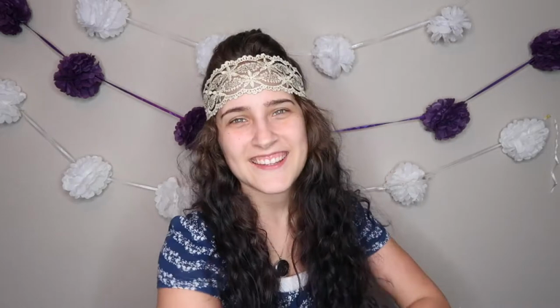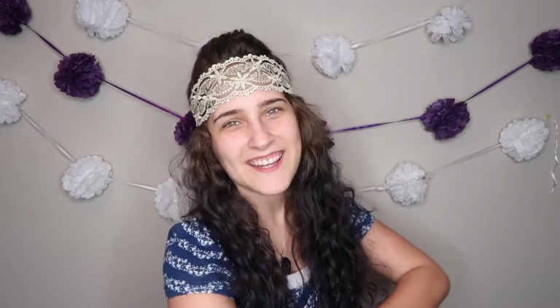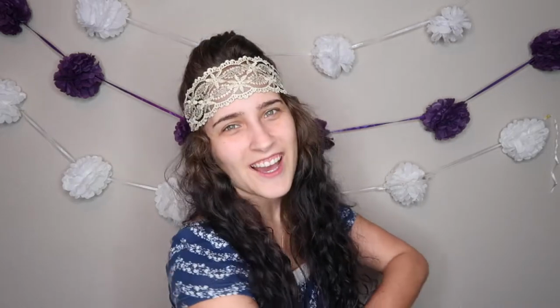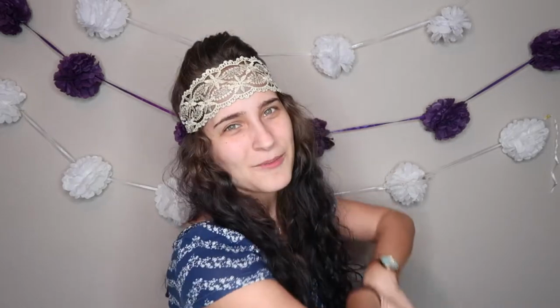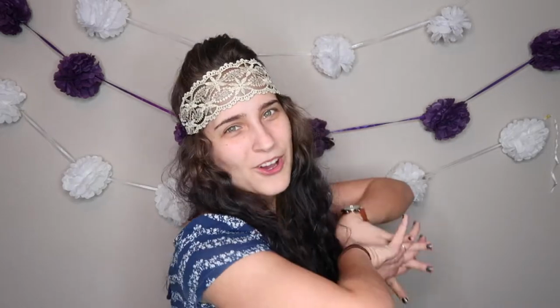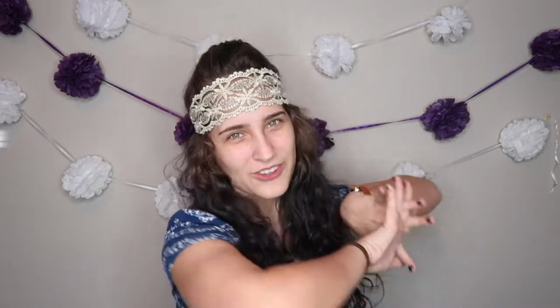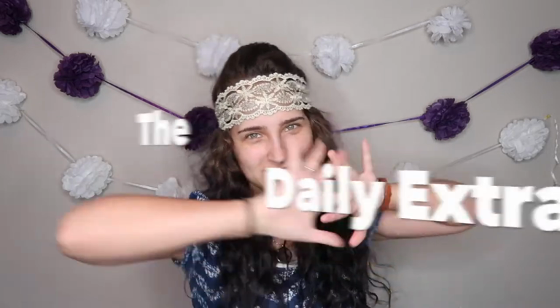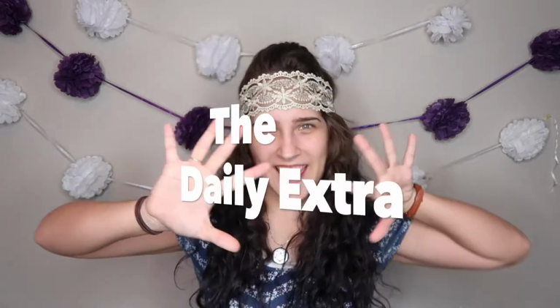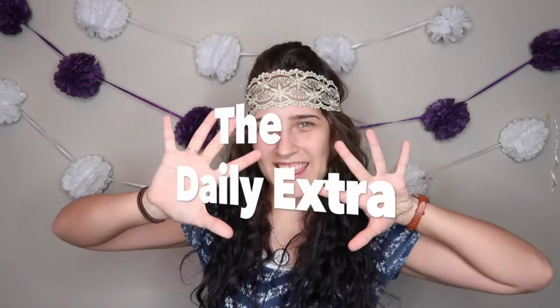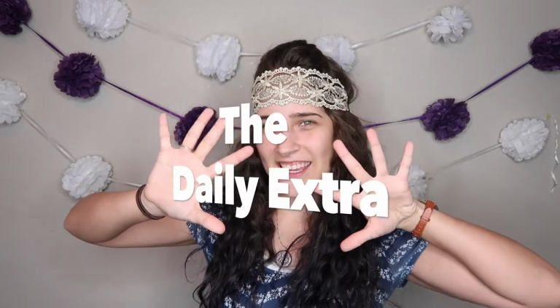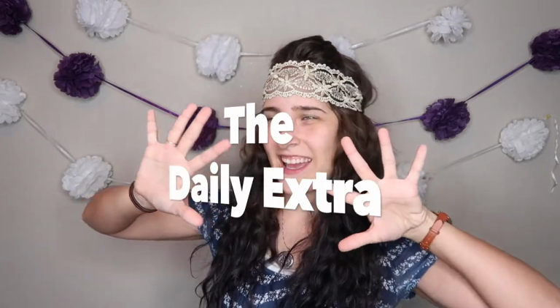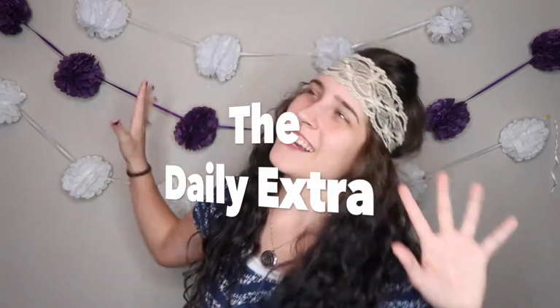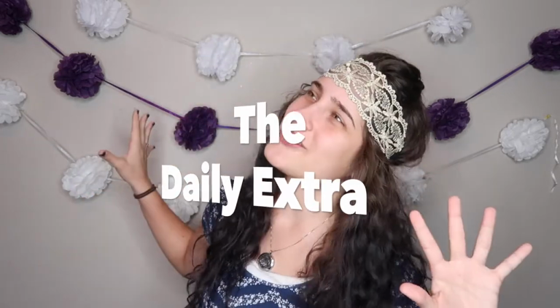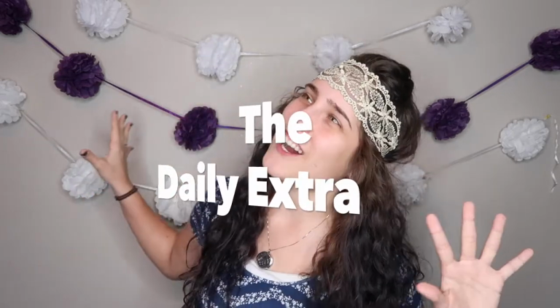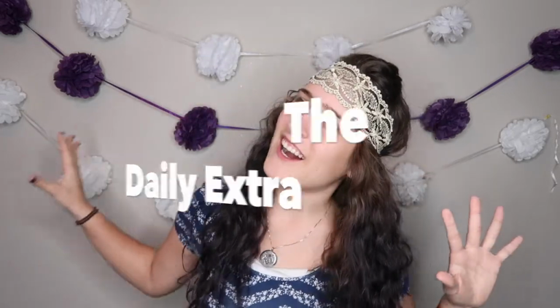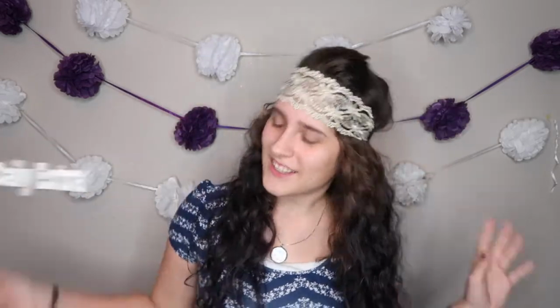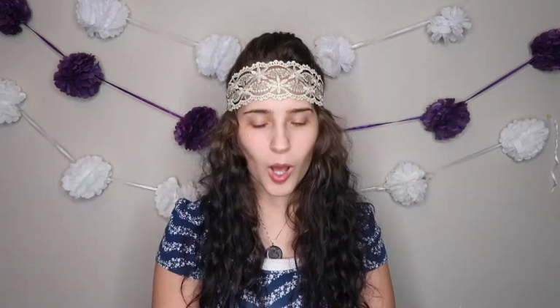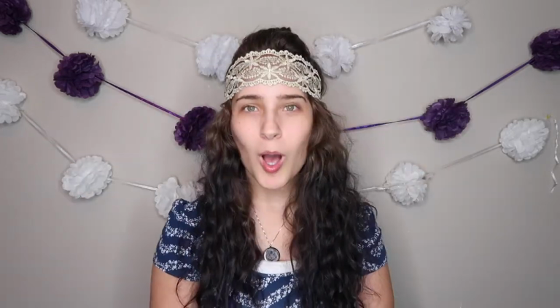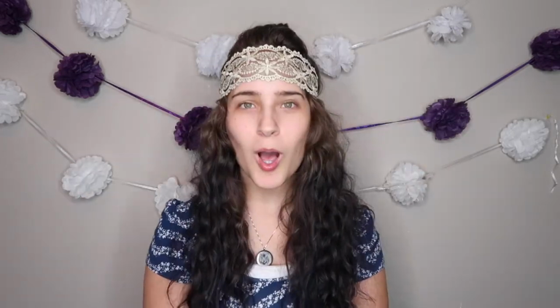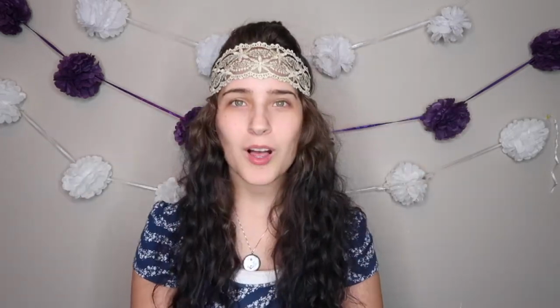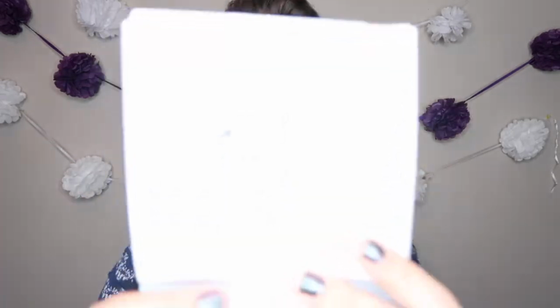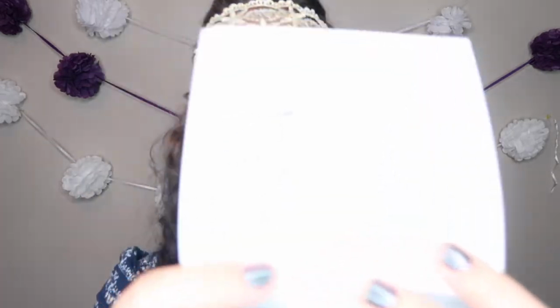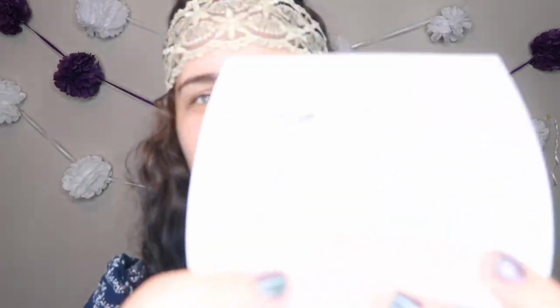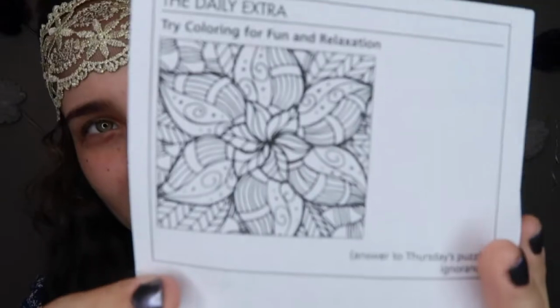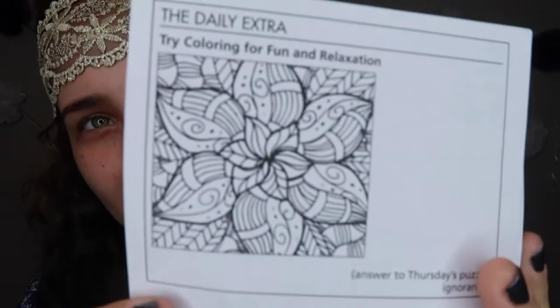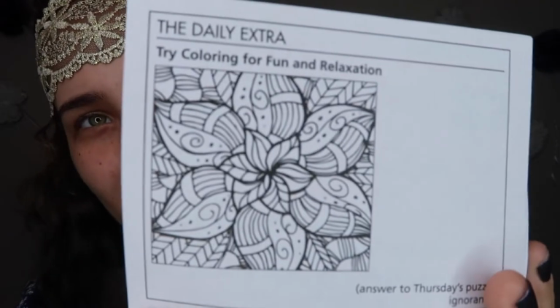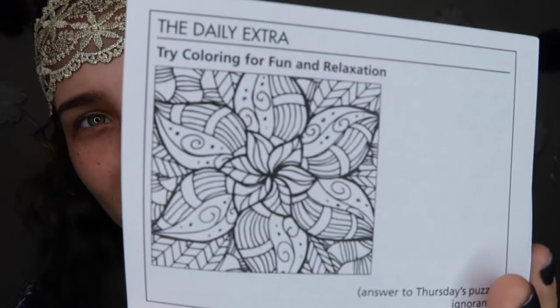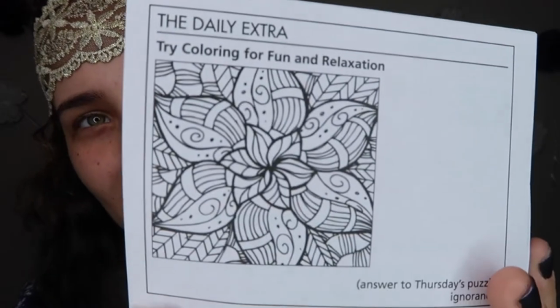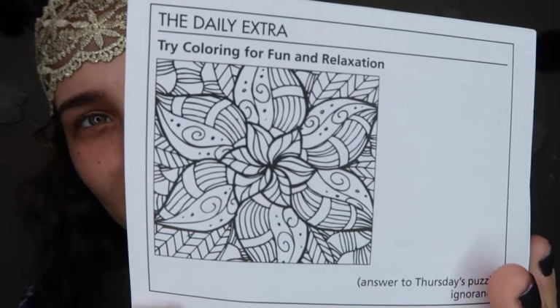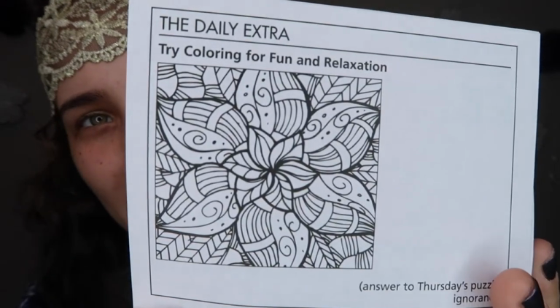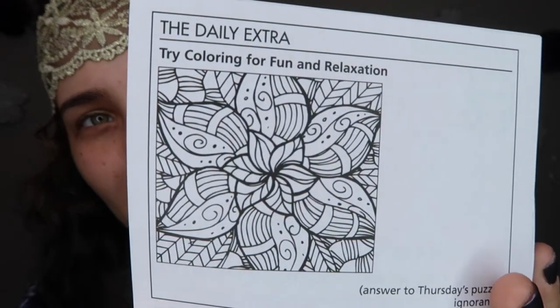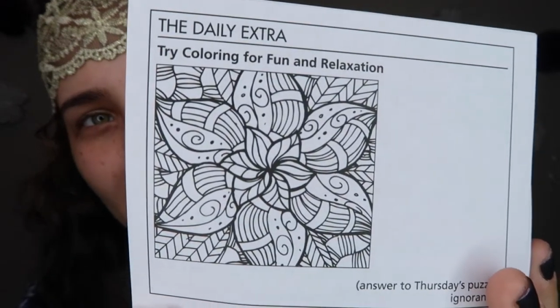It is time for the Daily Extra. Aww, look — it's a cute coloring page.